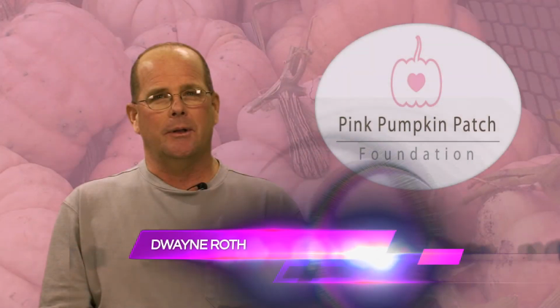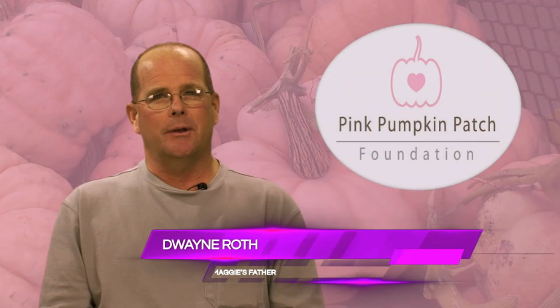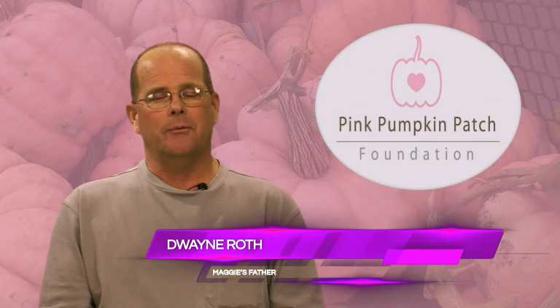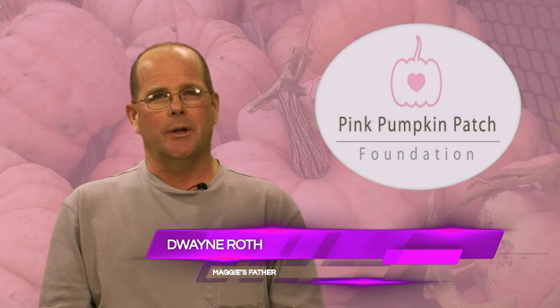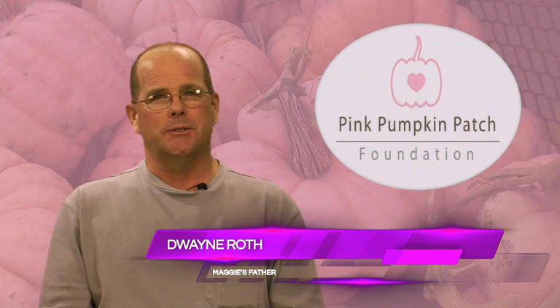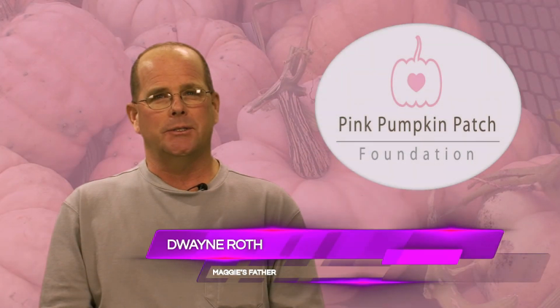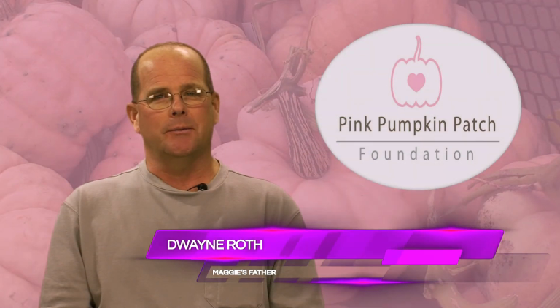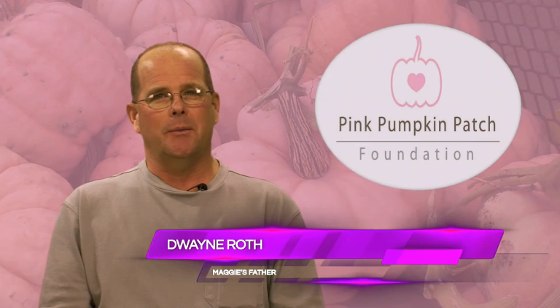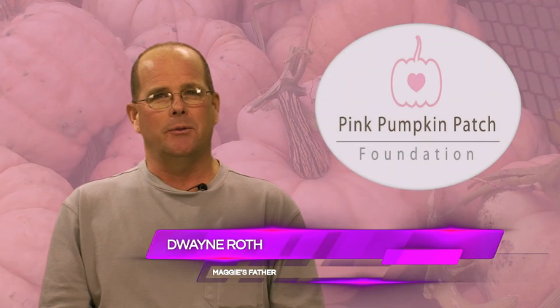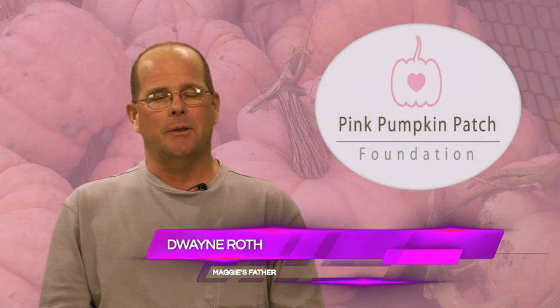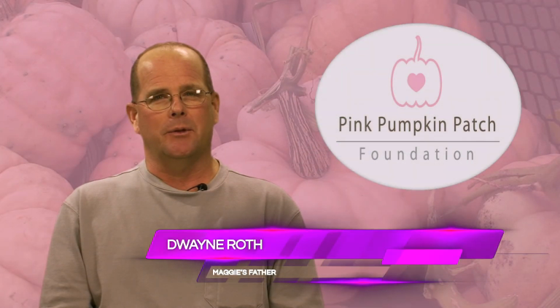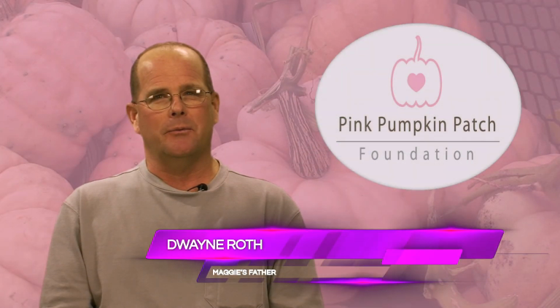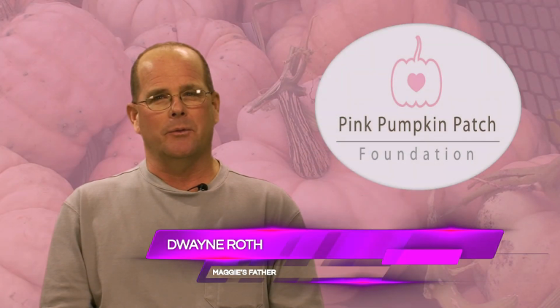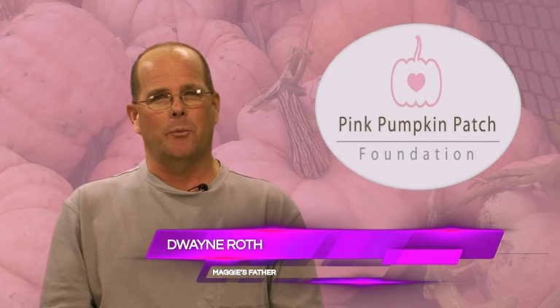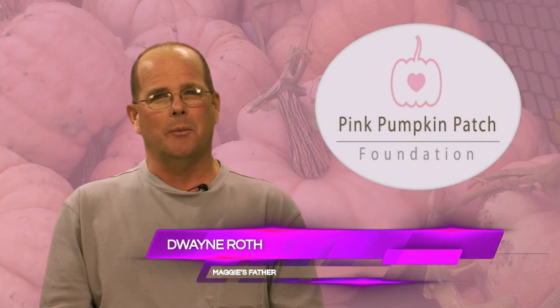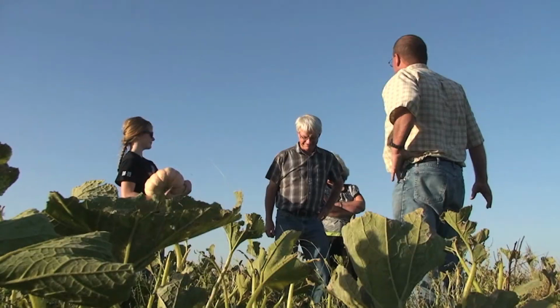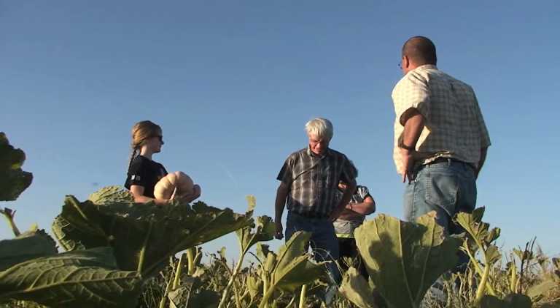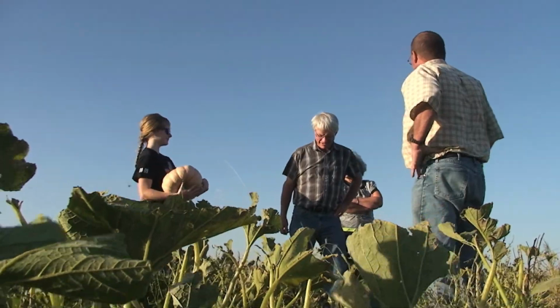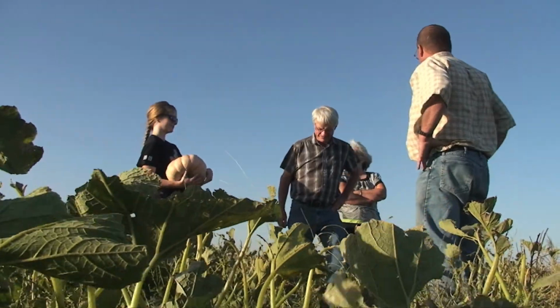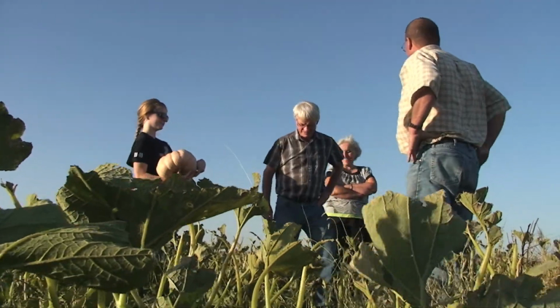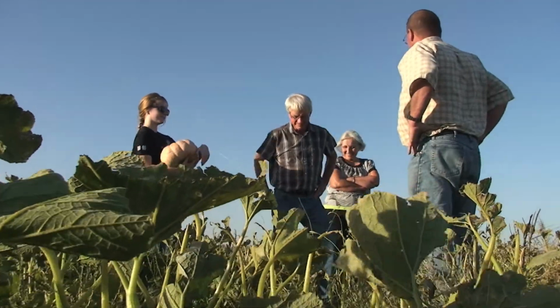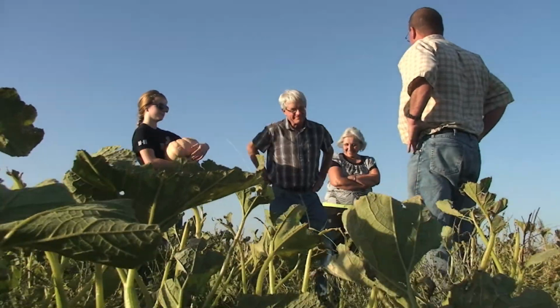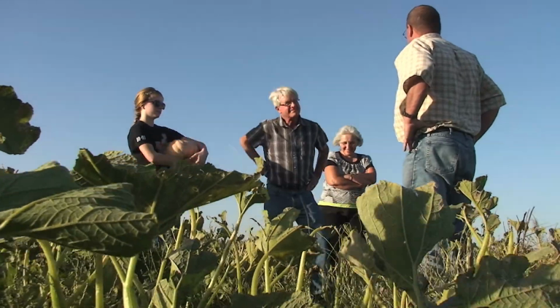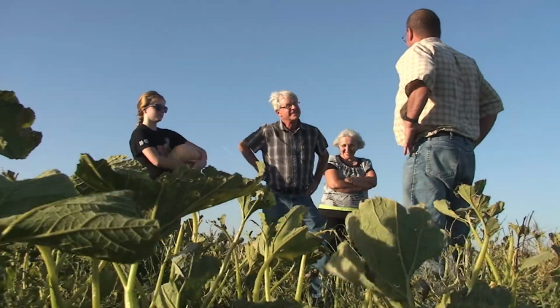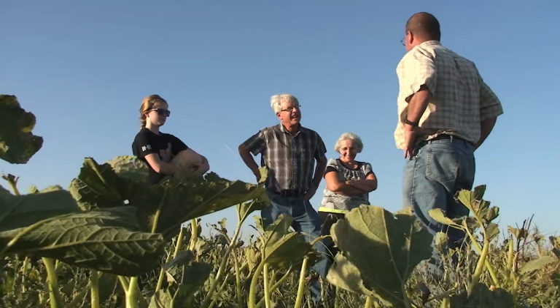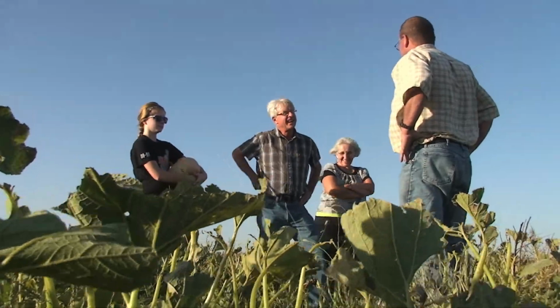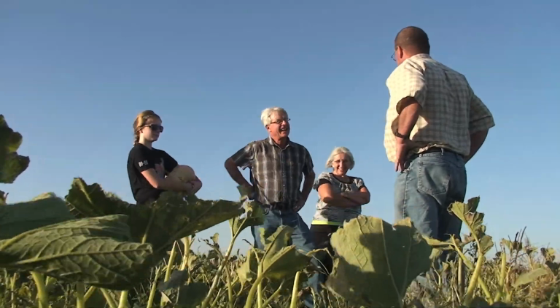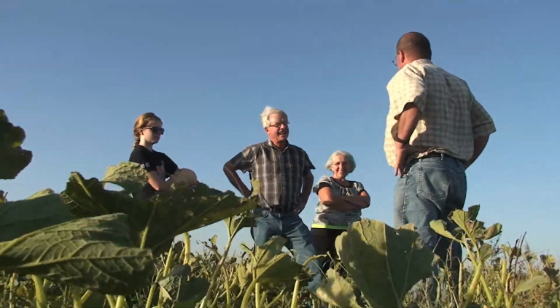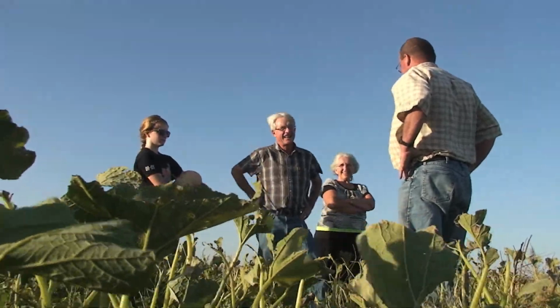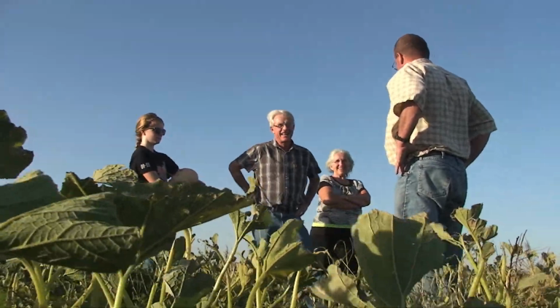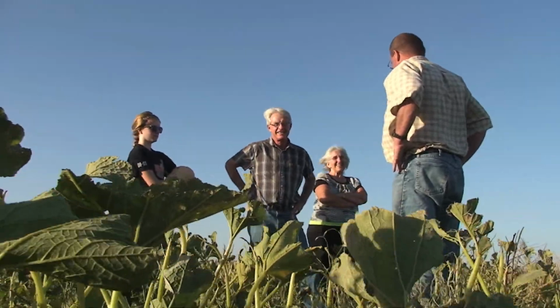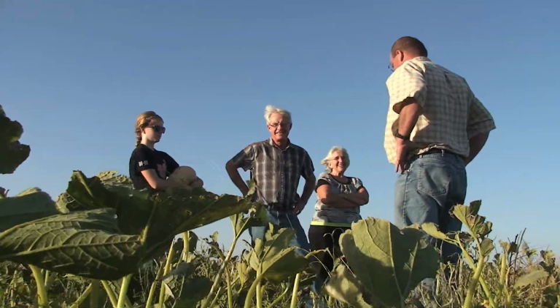We've been looking at different ways to maybe do something different with our pumpkin patch. That's when we came upon the Pink Pumpkin Patch Foundation.